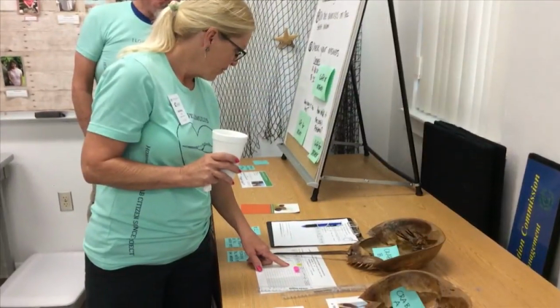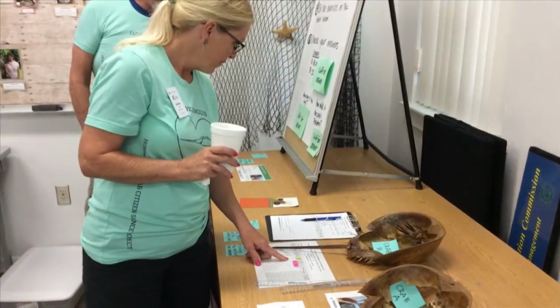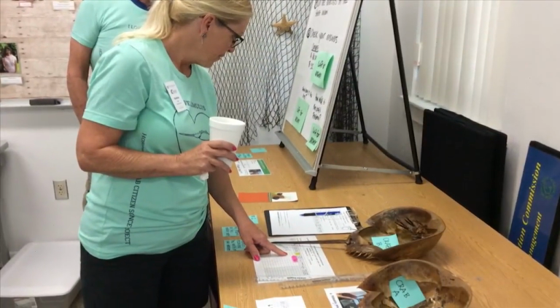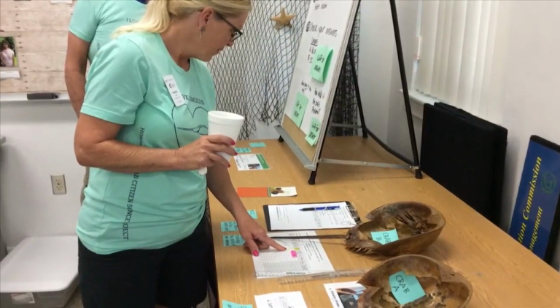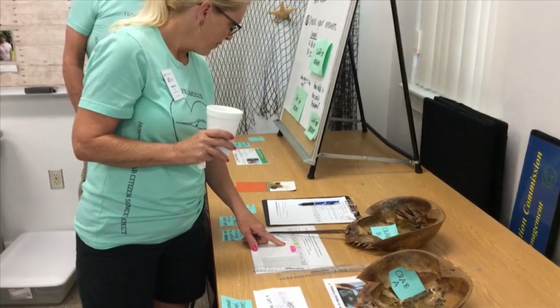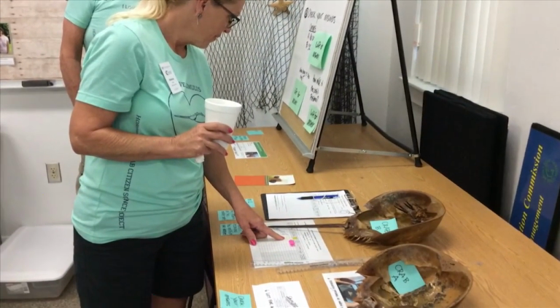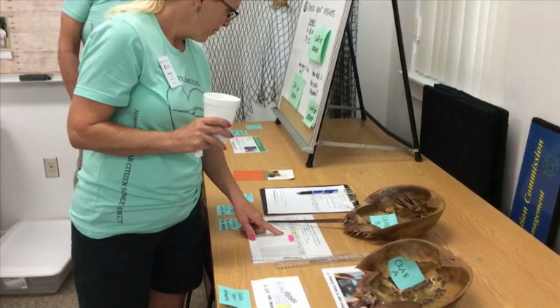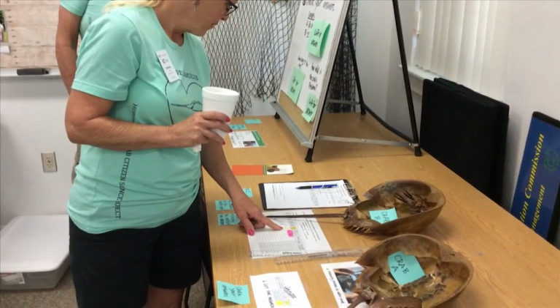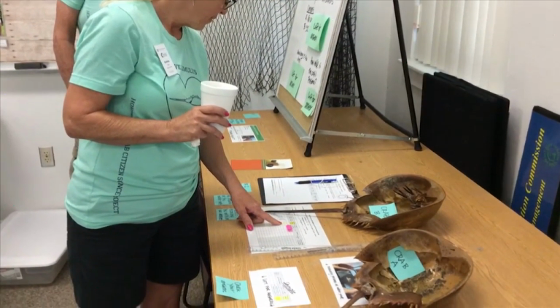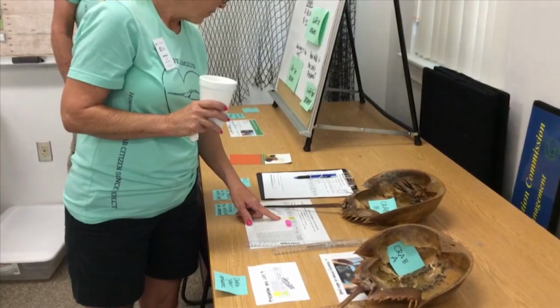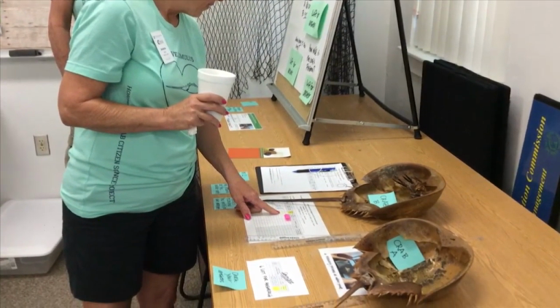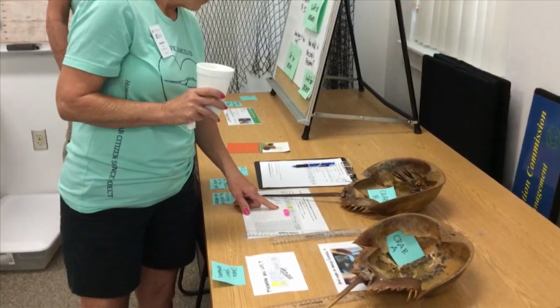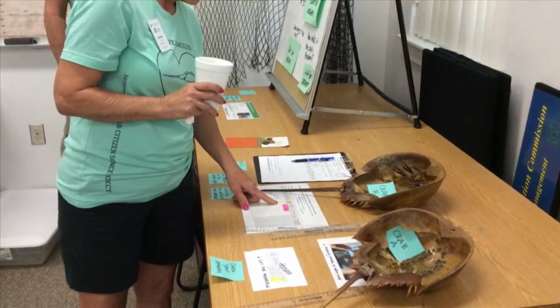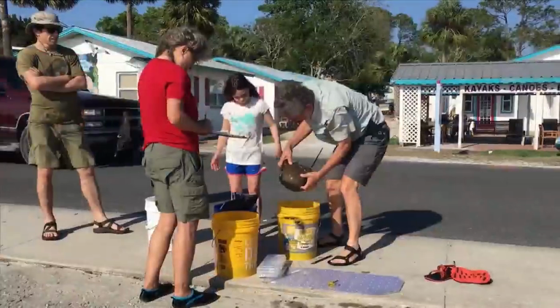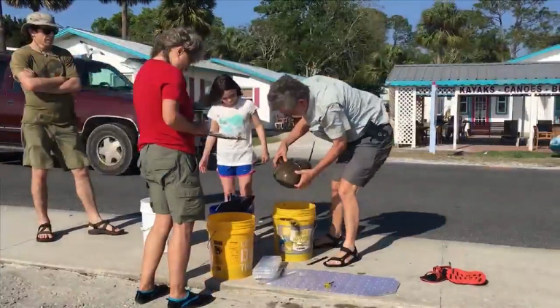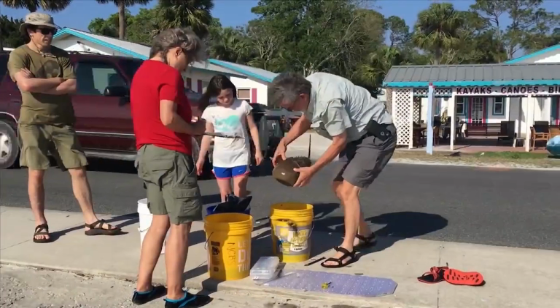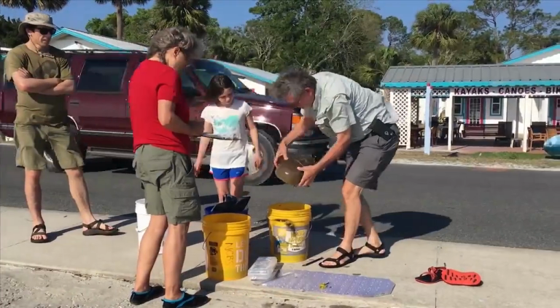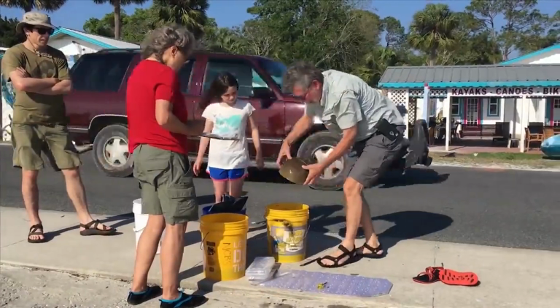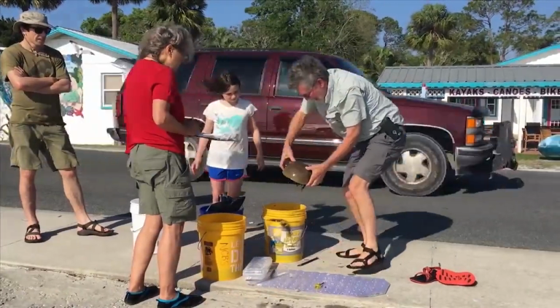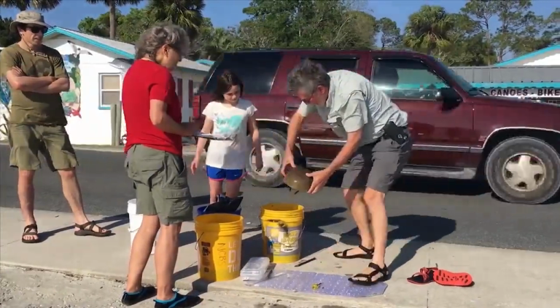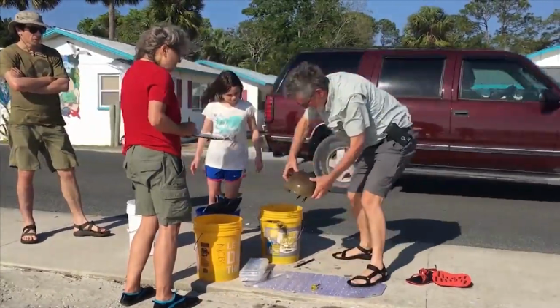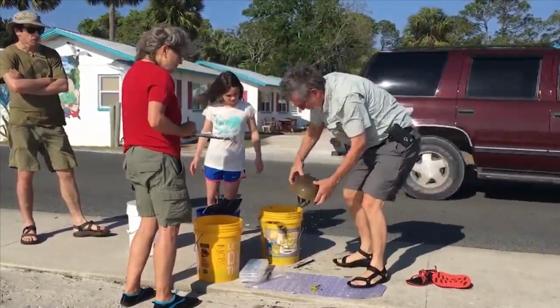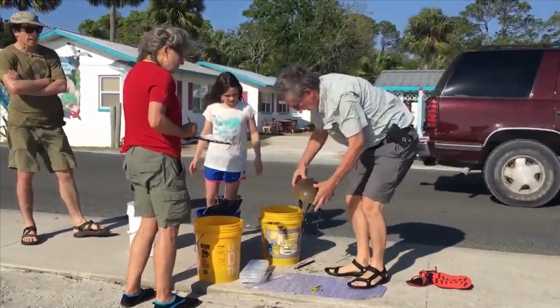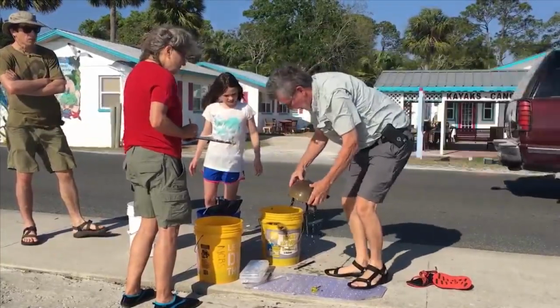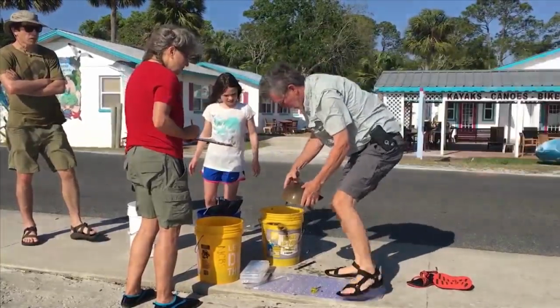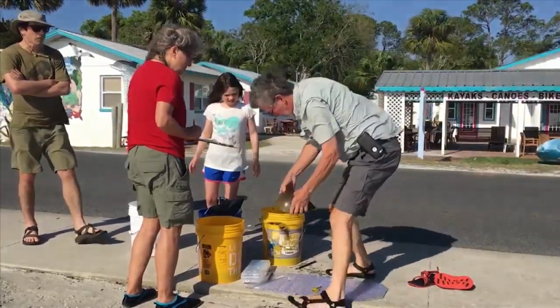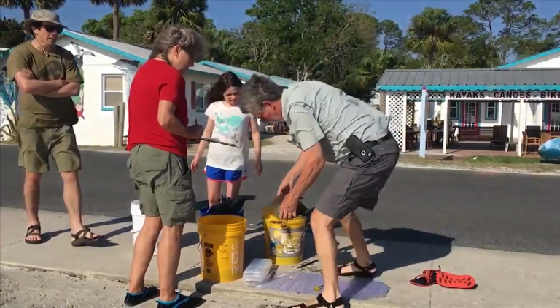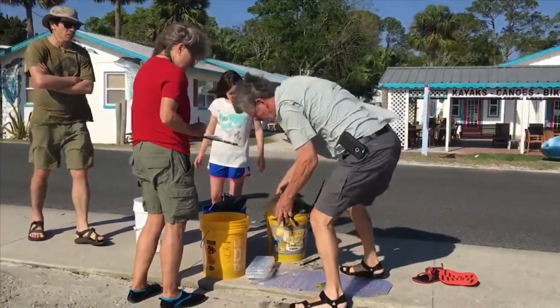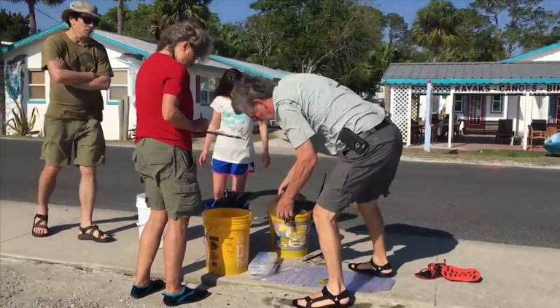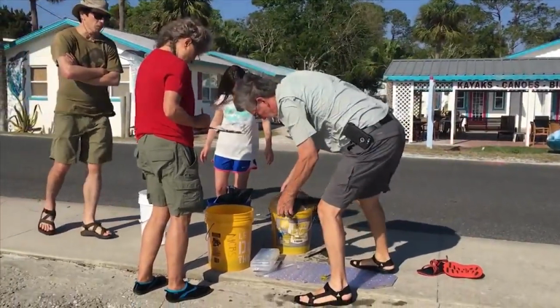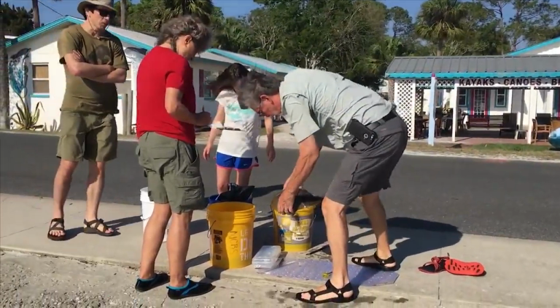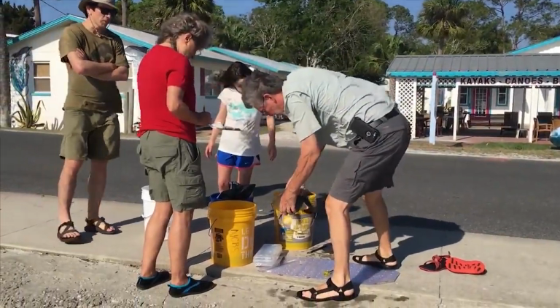Whatever you do, Perez says you should never pick up a horseshoe crab by its tail. It cannot hurt you — just the opposite: it could hurt or even kill the horseshoe crab.